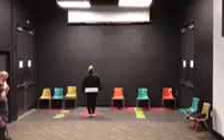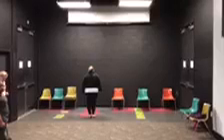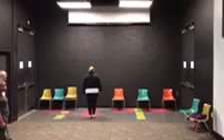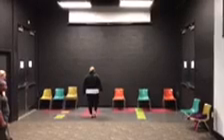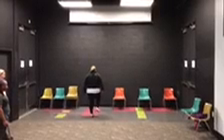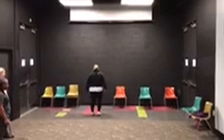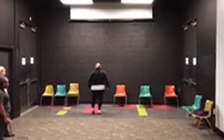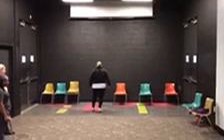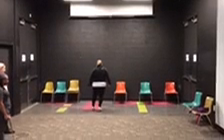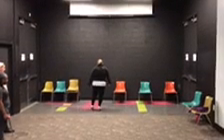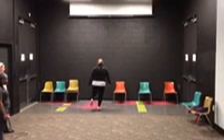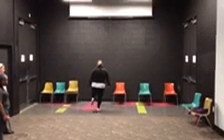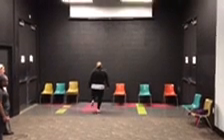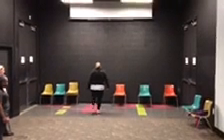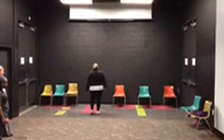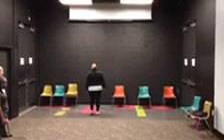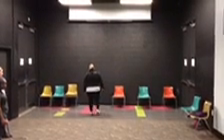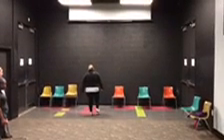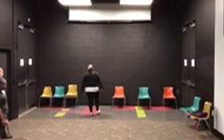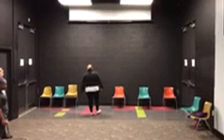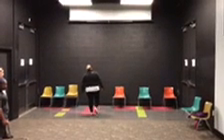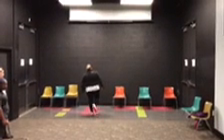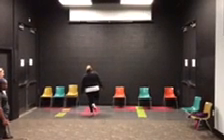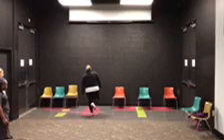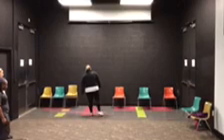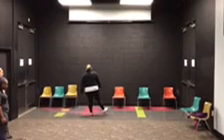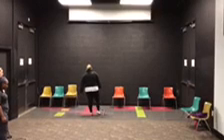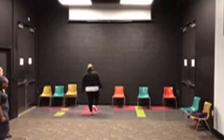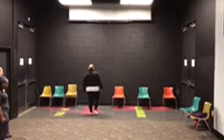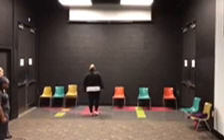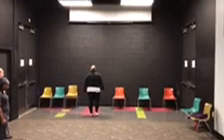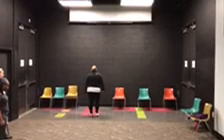Here we go. Step big, spank, heel, step heel, big, spank, heel, shuffle, step heel.